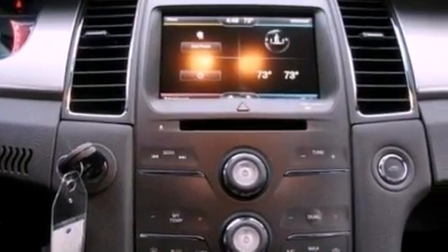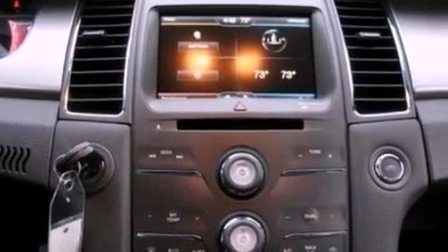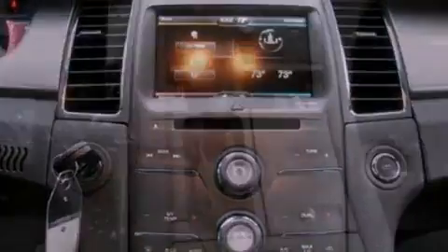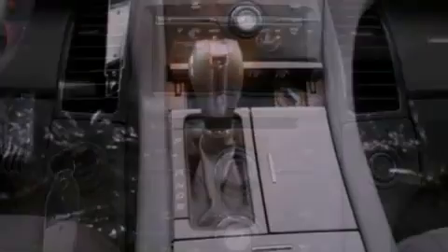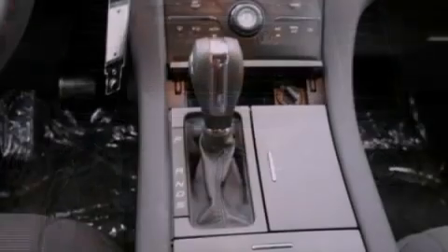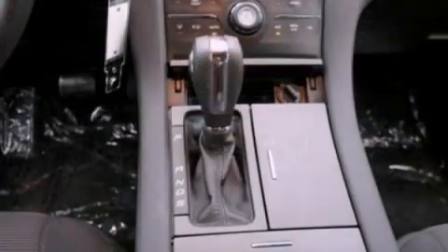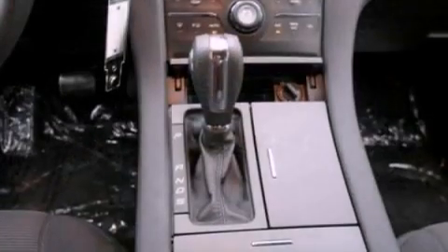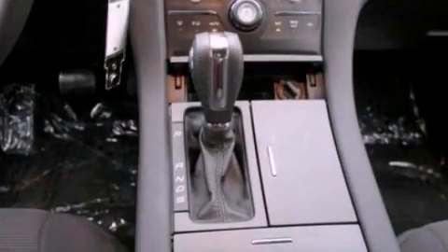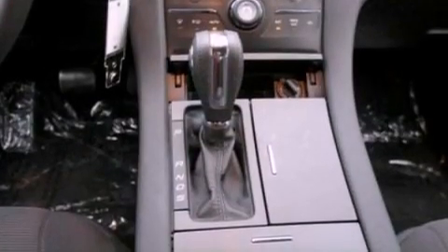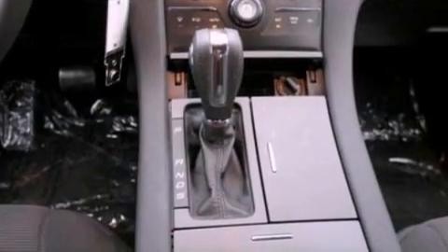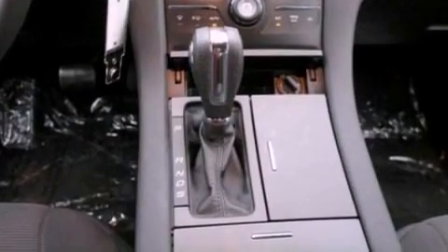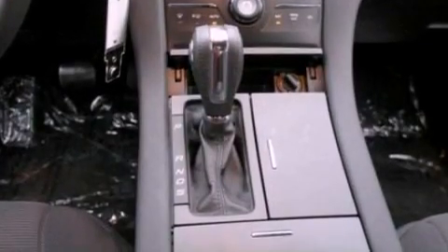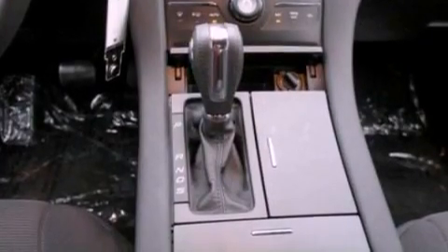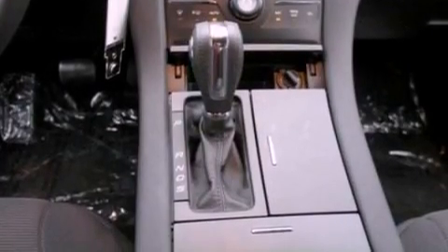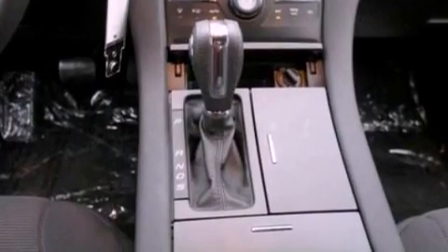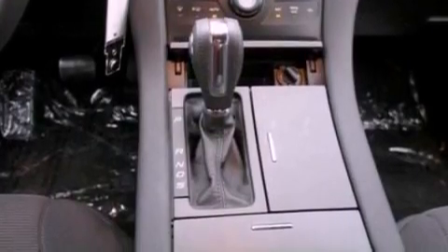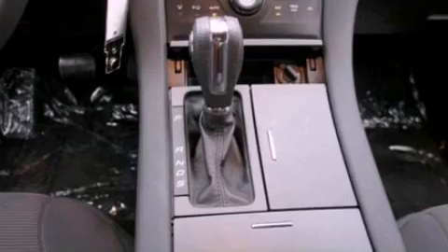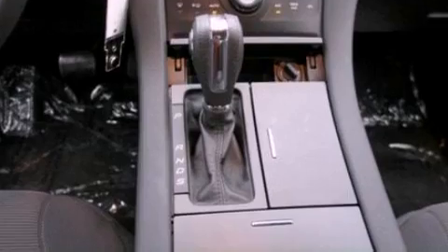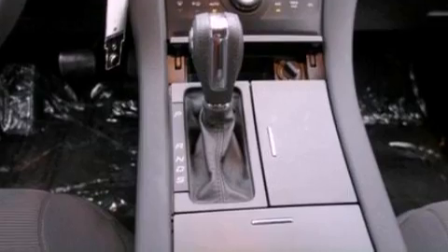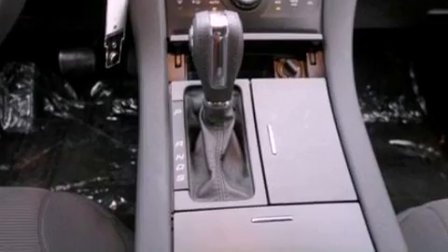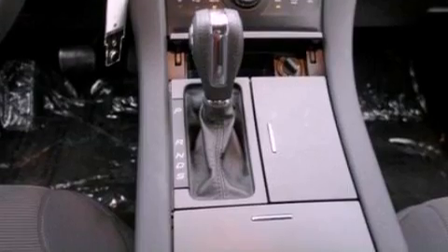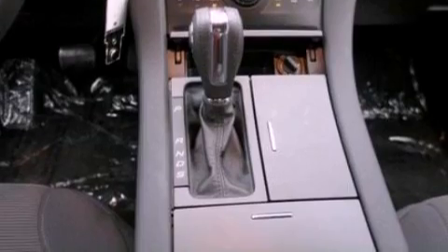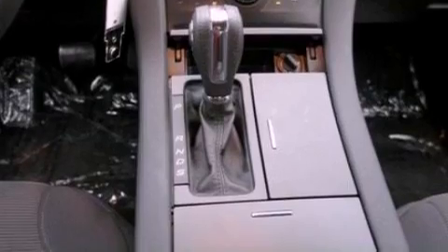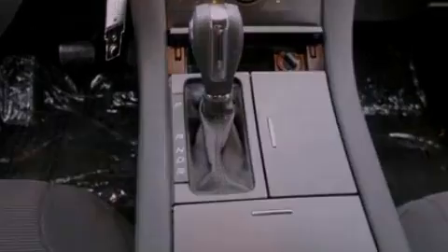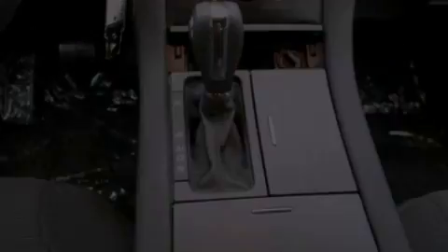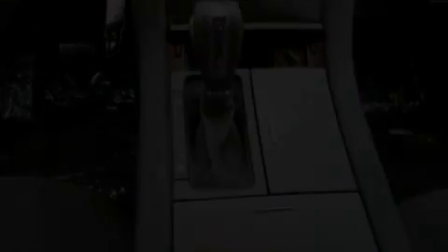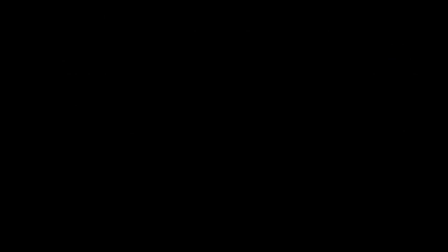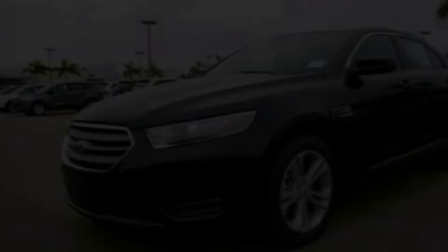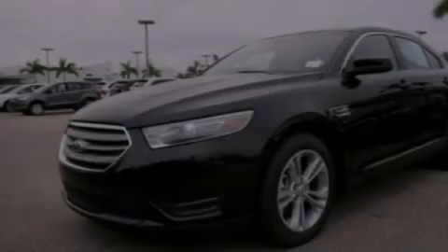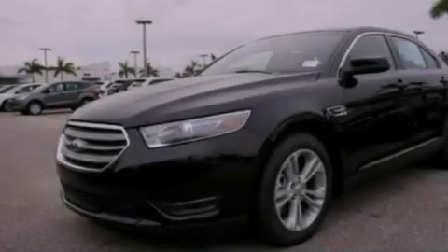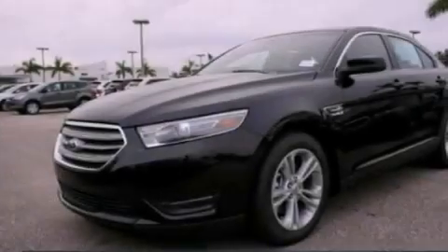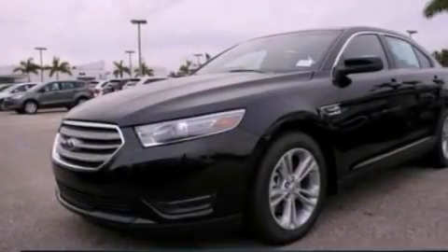Additional features include an illuminated driver's side vanity mirror, dusk-sensing headlights, heated side view mirrors, and an auxiliary power outlet.